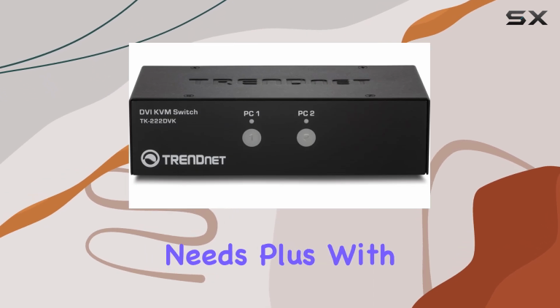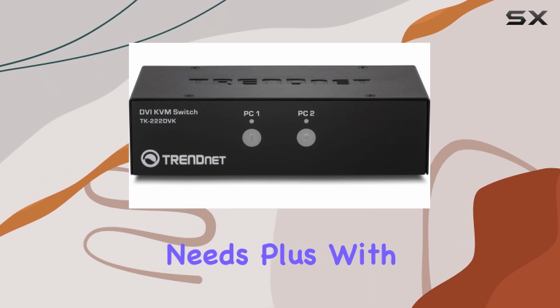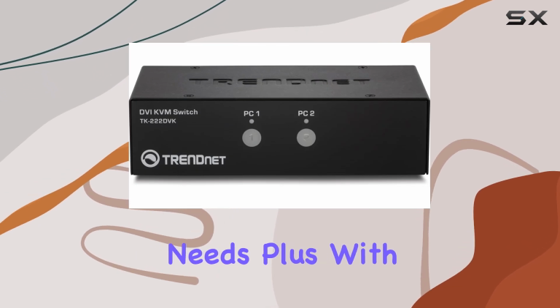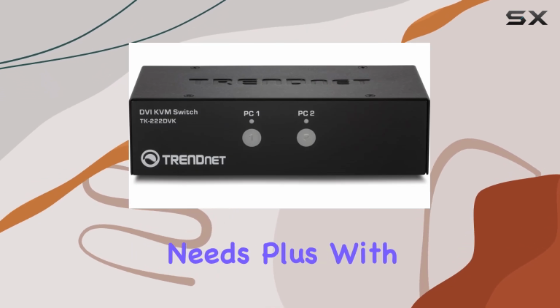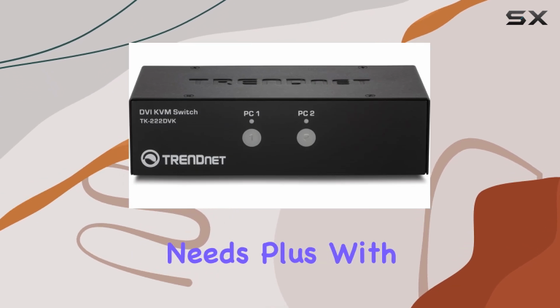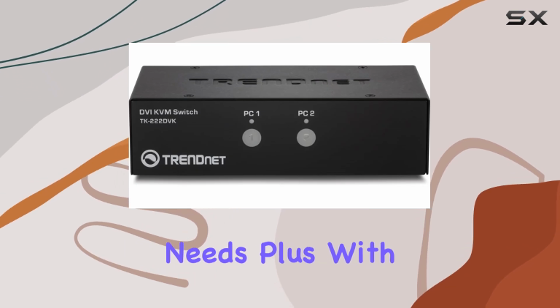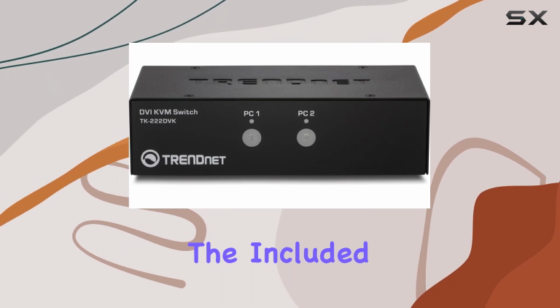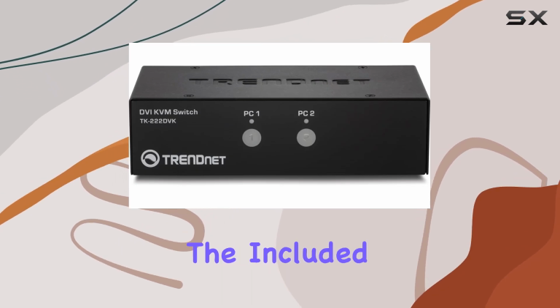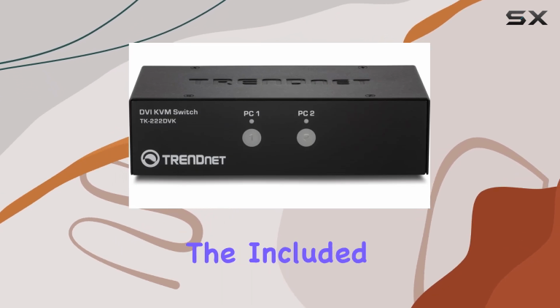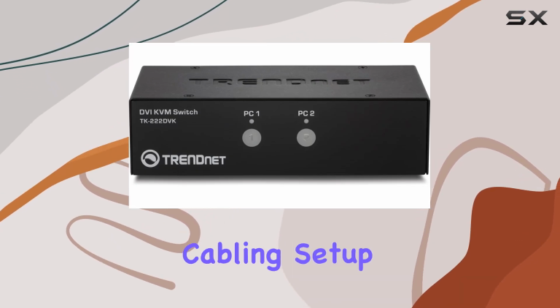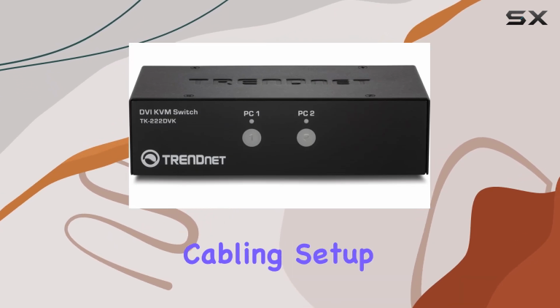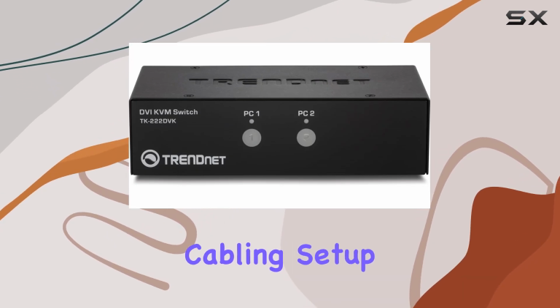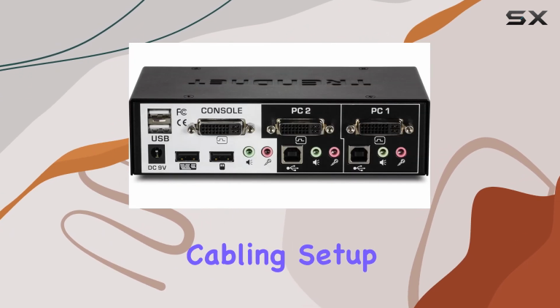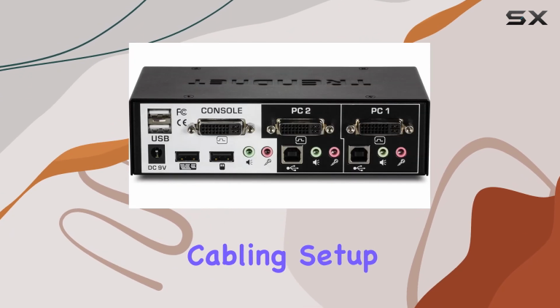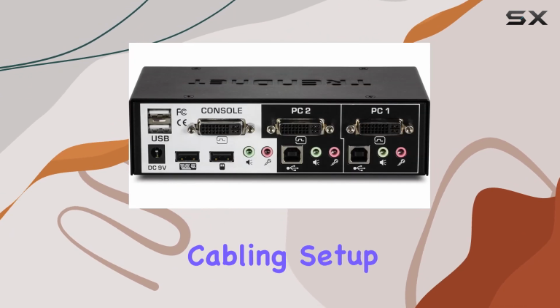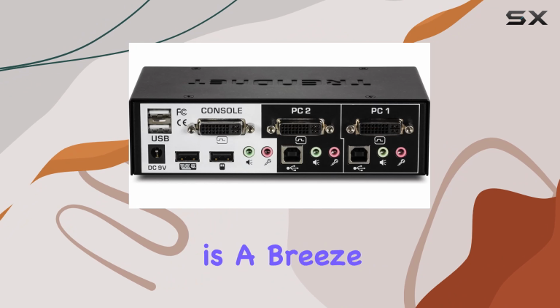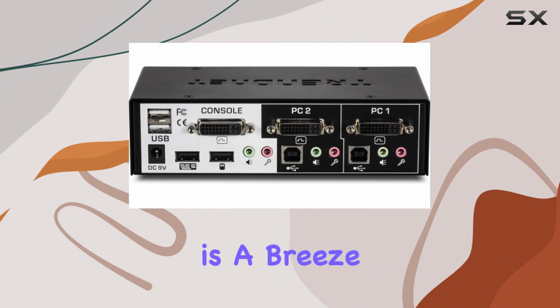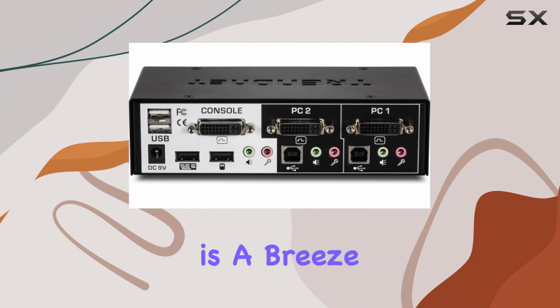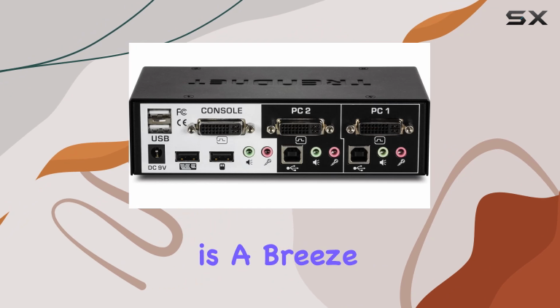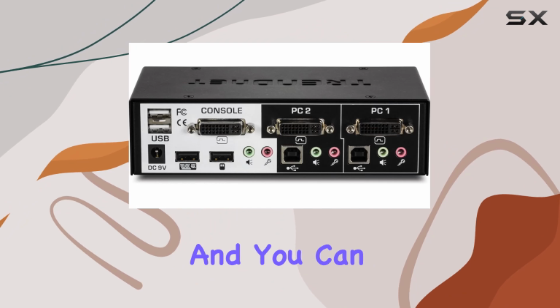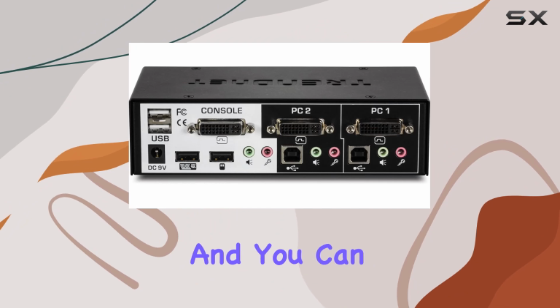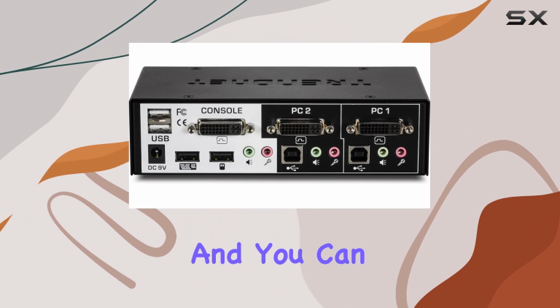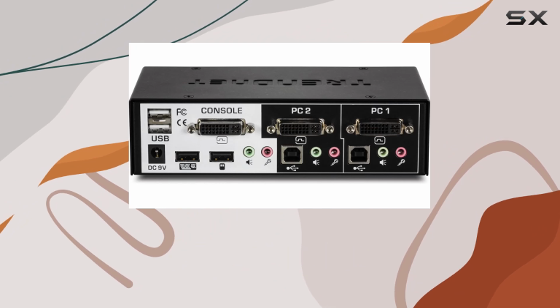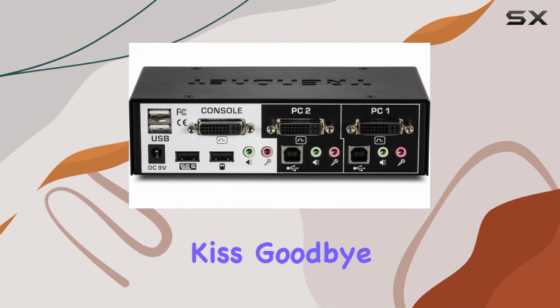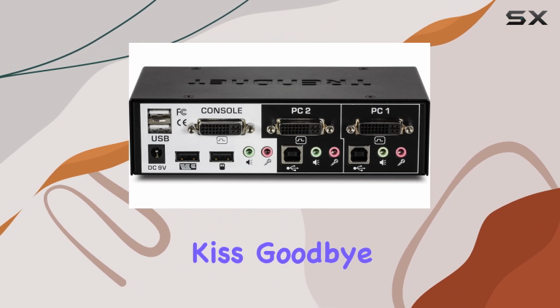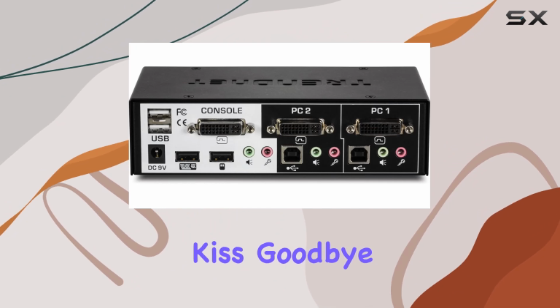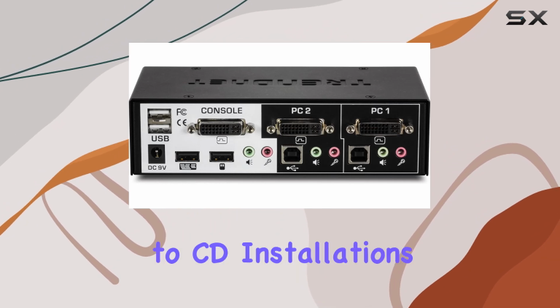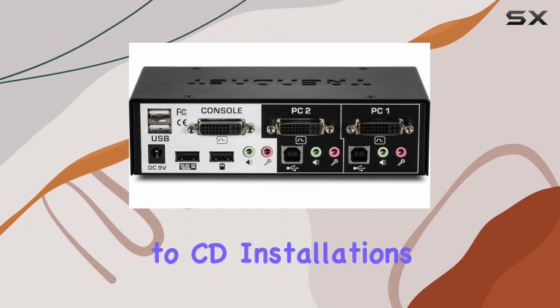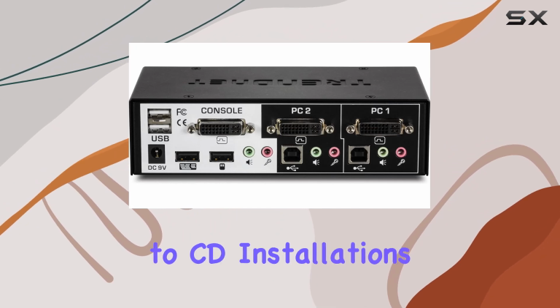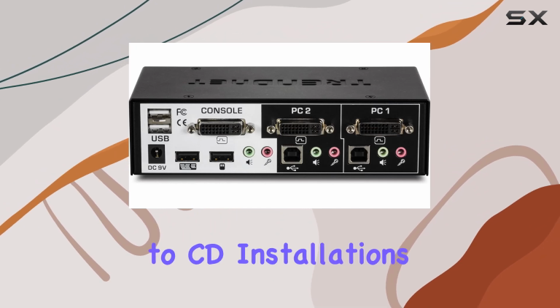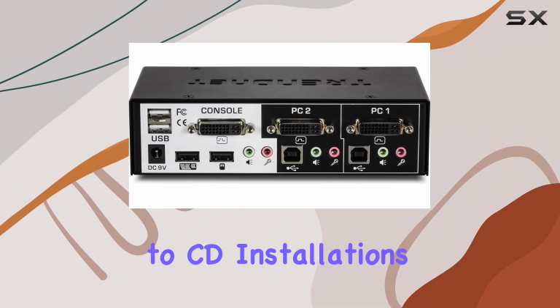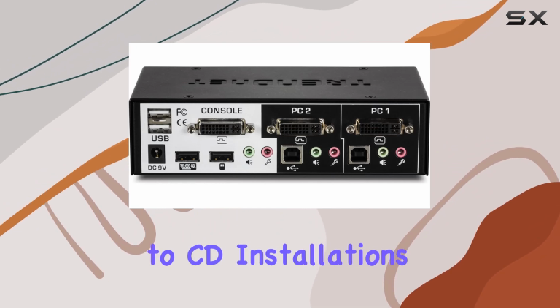Plus, with the included cabling, setup is a breeze, and you can kiss goodbye to CD installations.